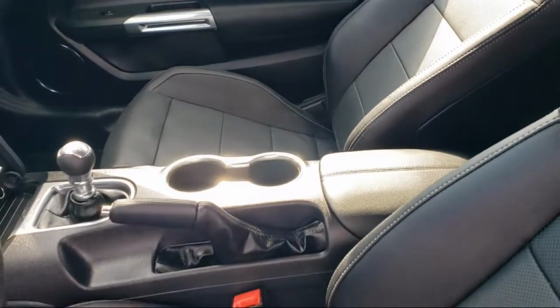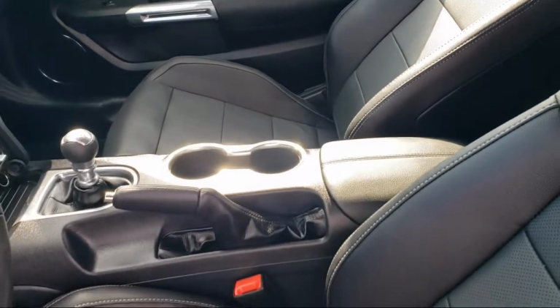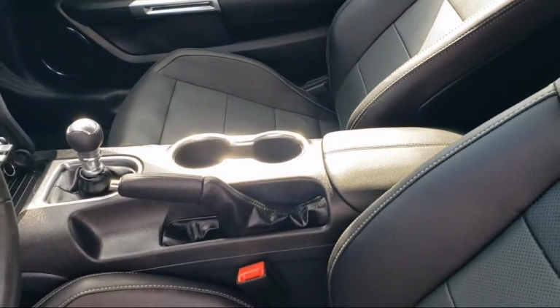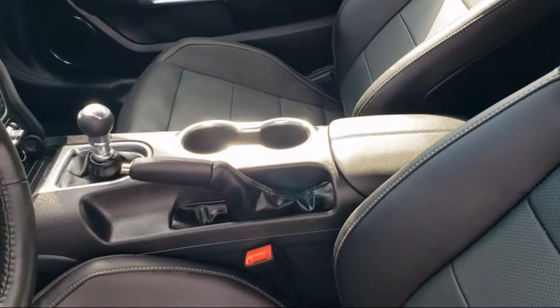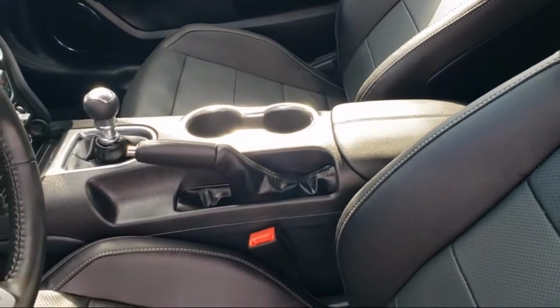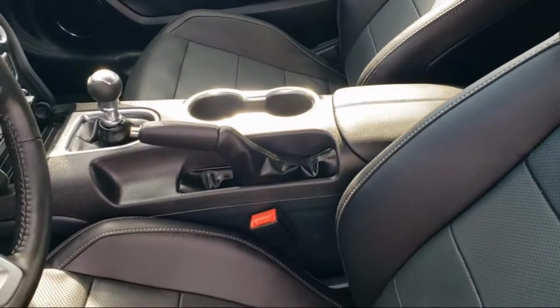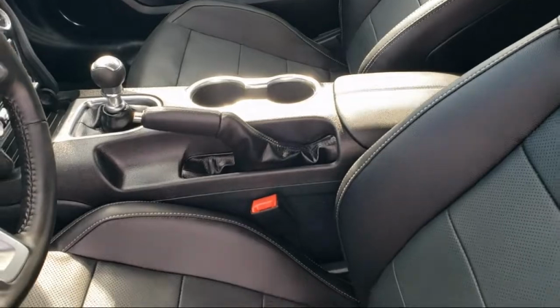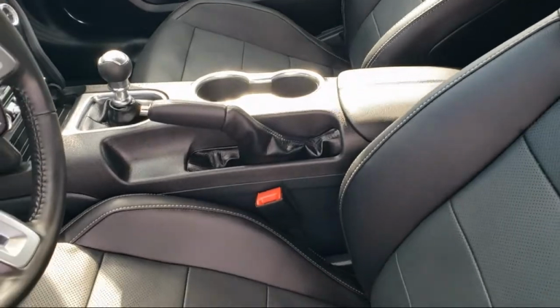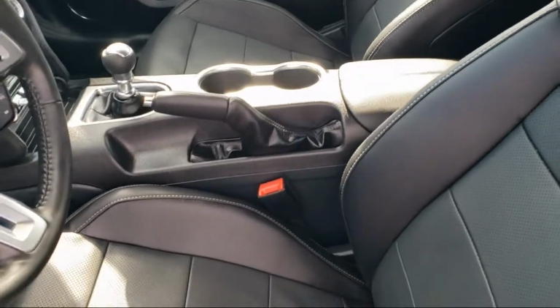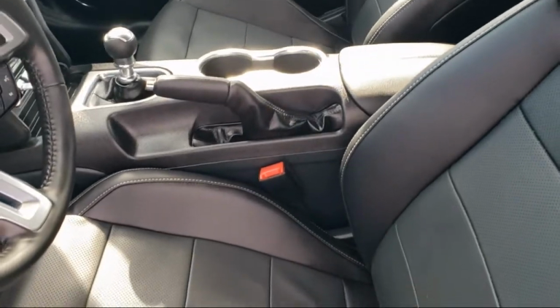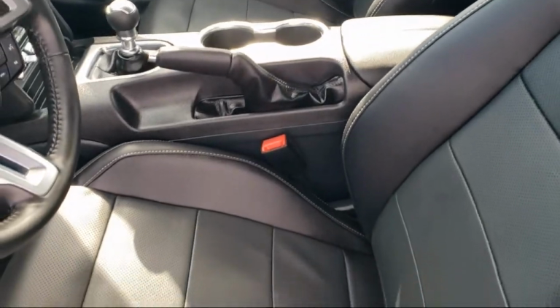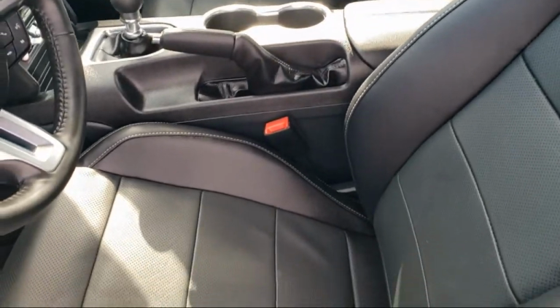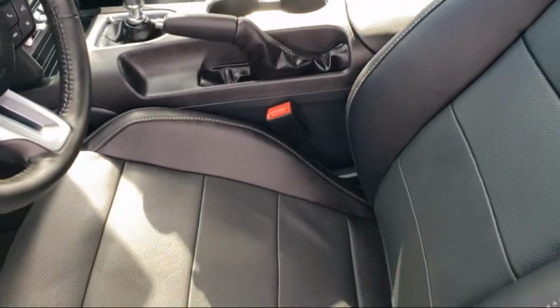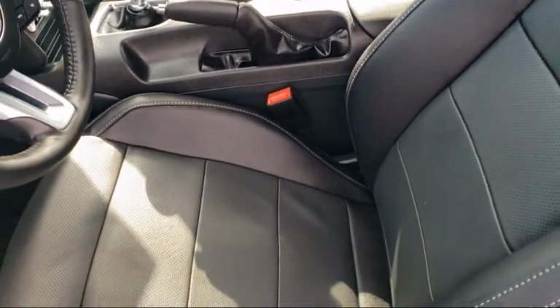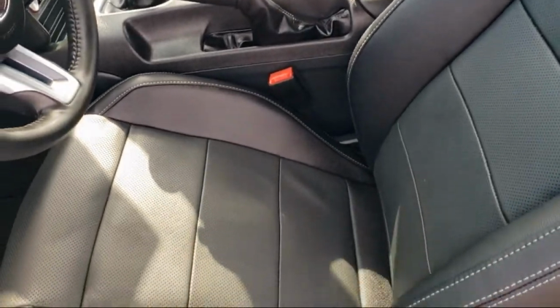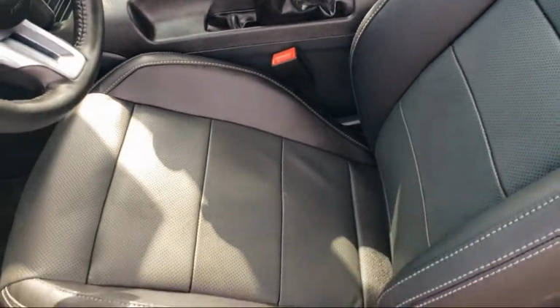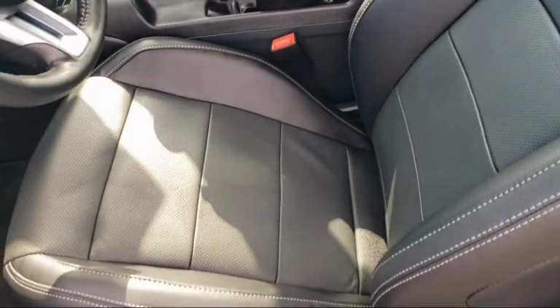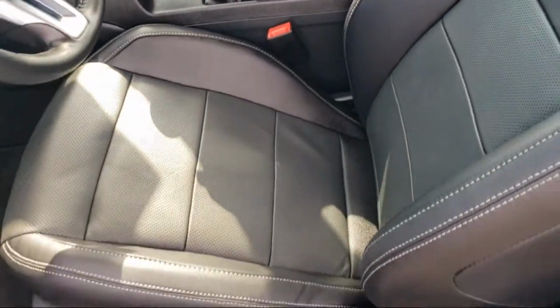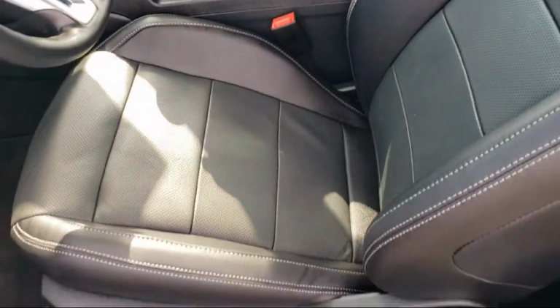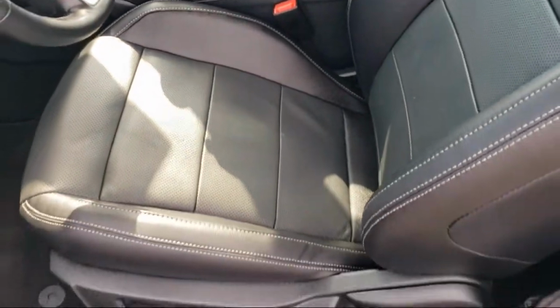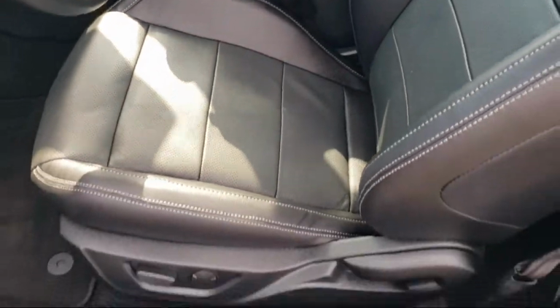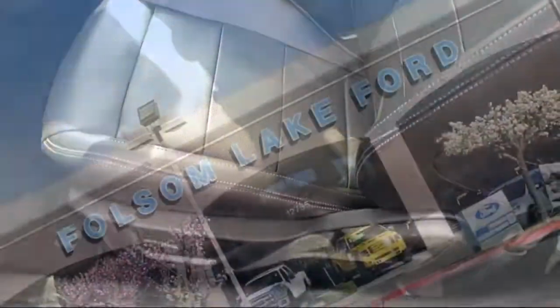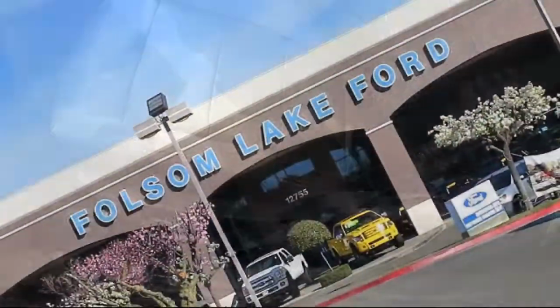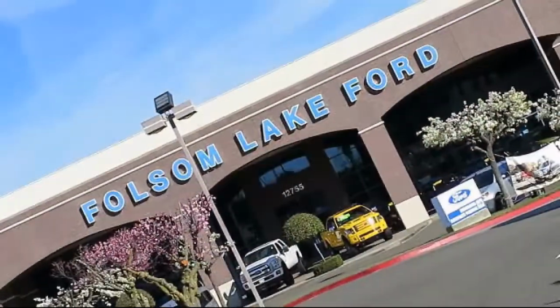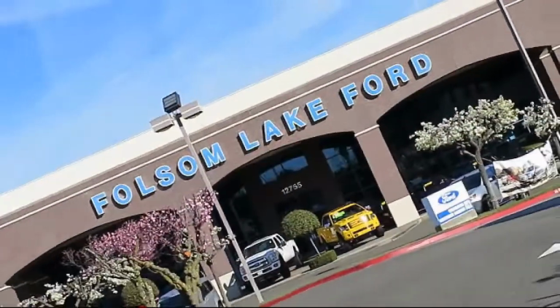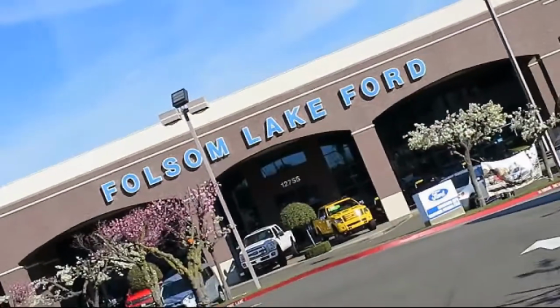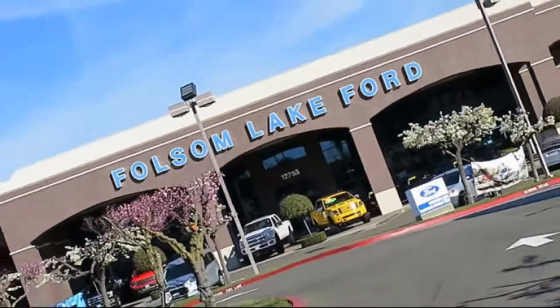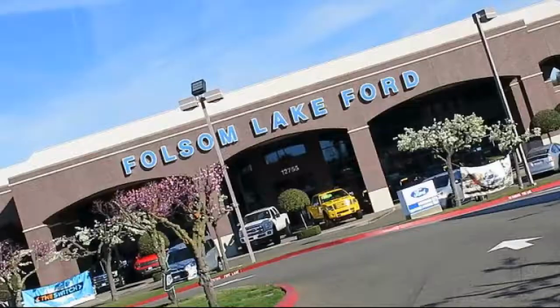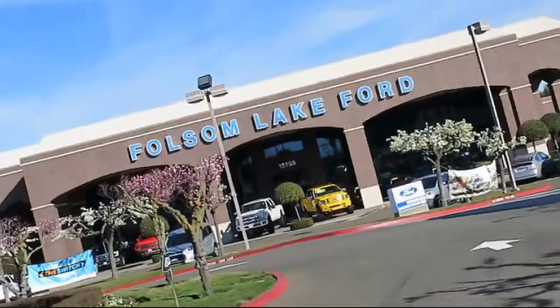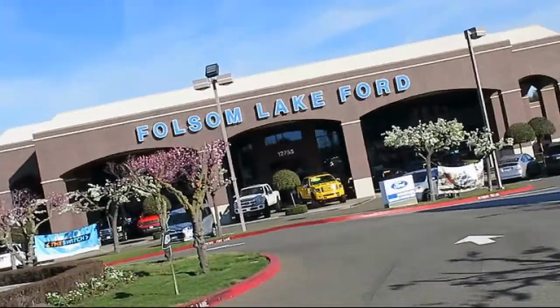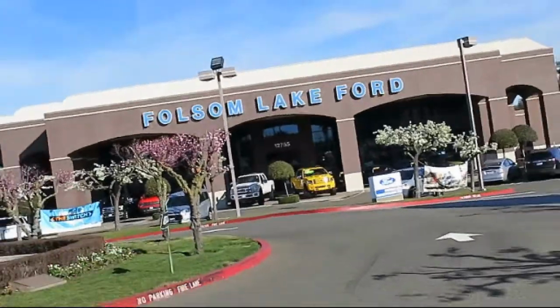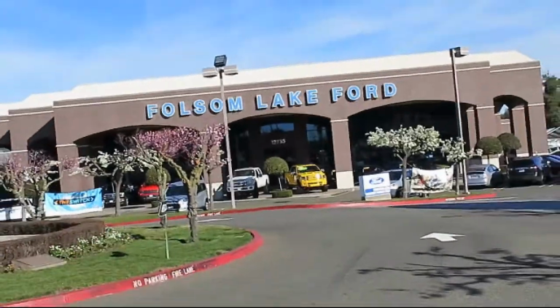Come in today and let us show you what excellence in customer service looks like. We're located off Highway 50 at Folsom Boulevard, under the flag.